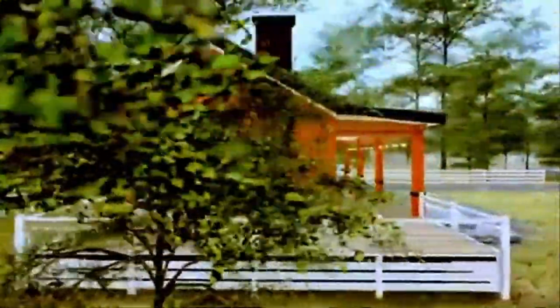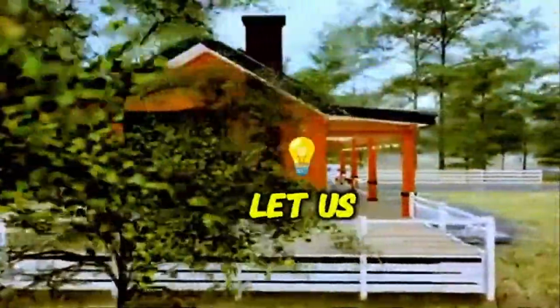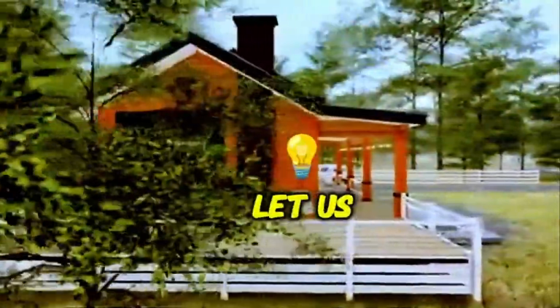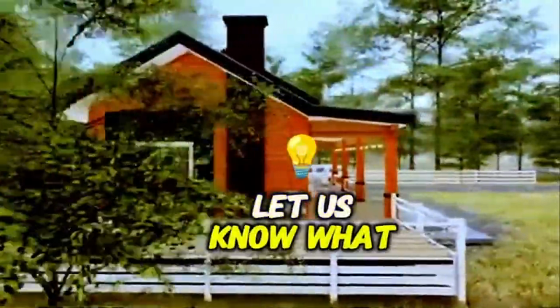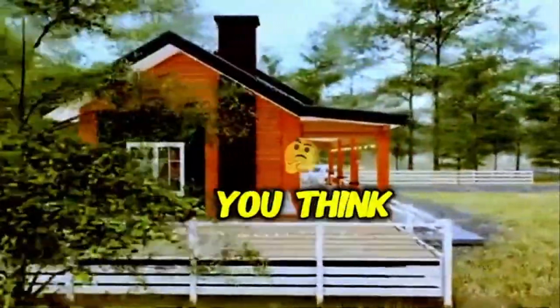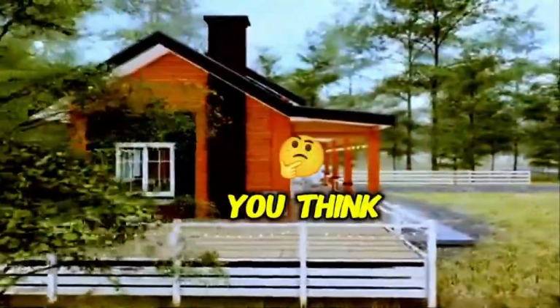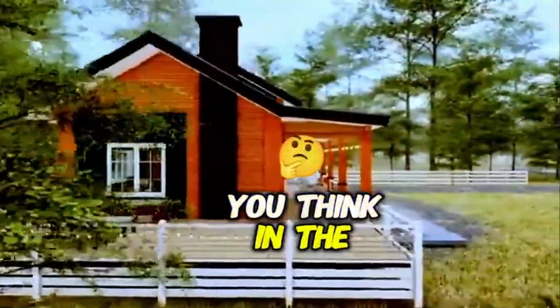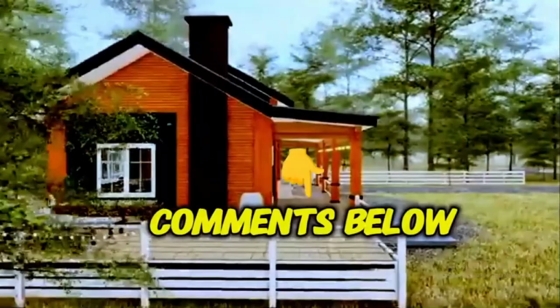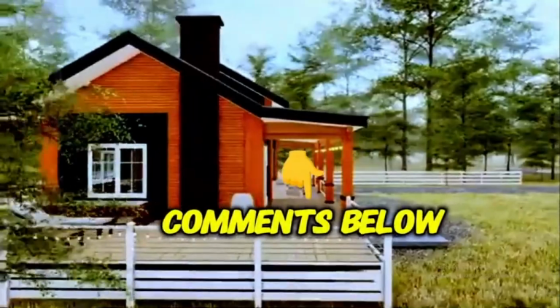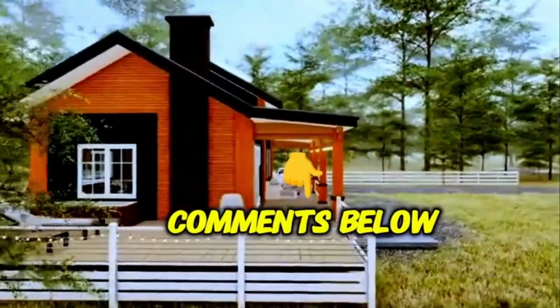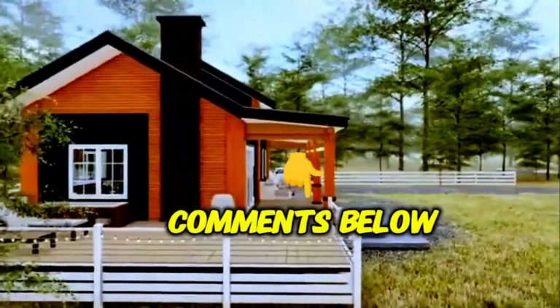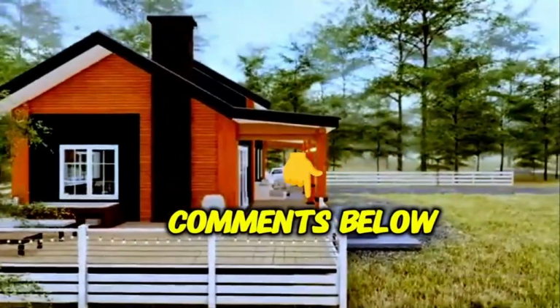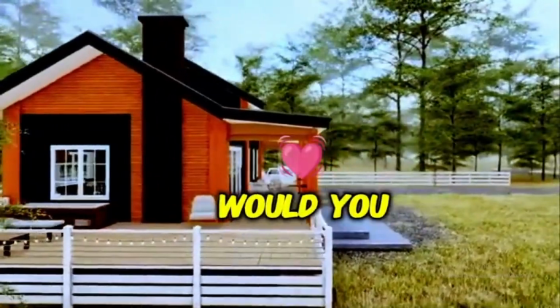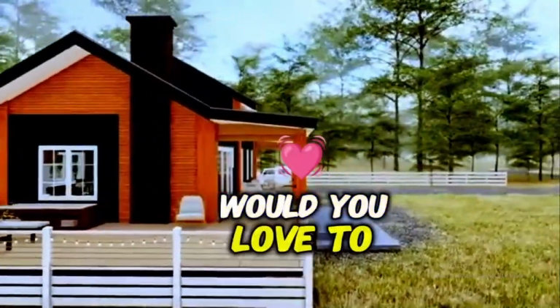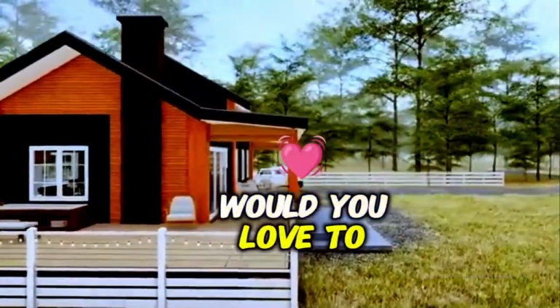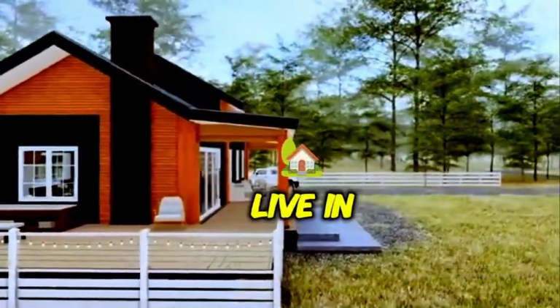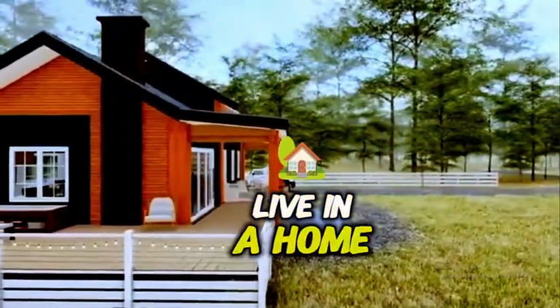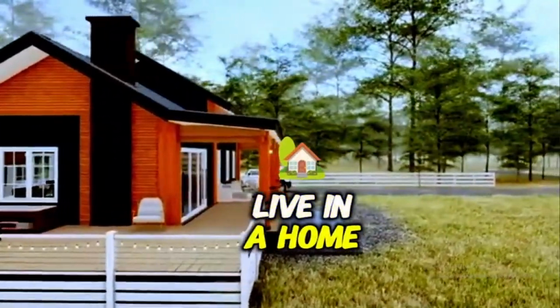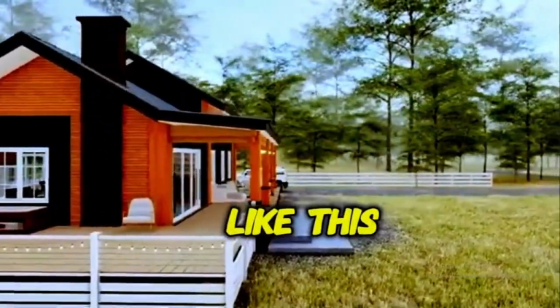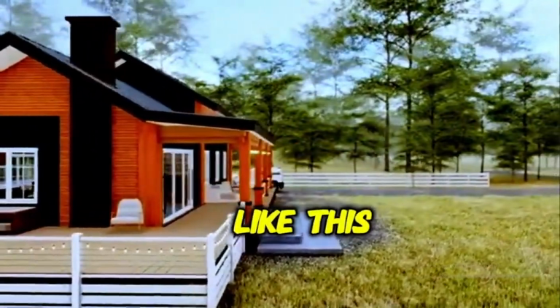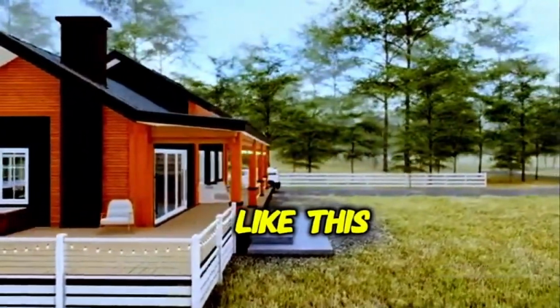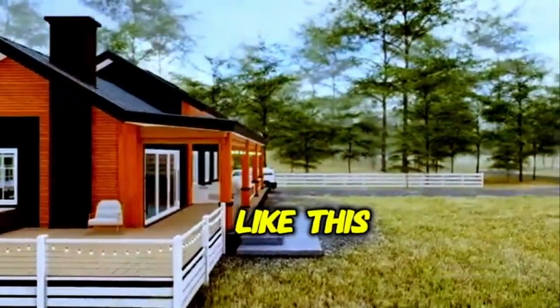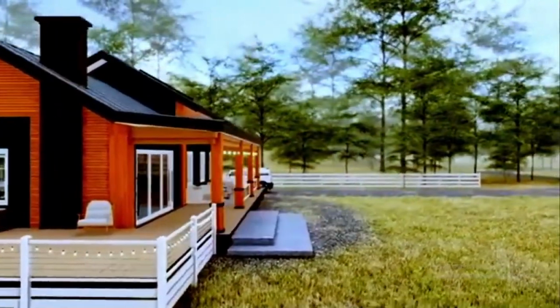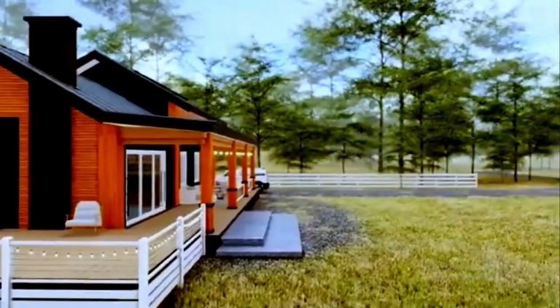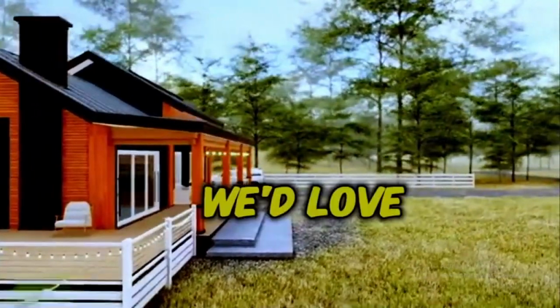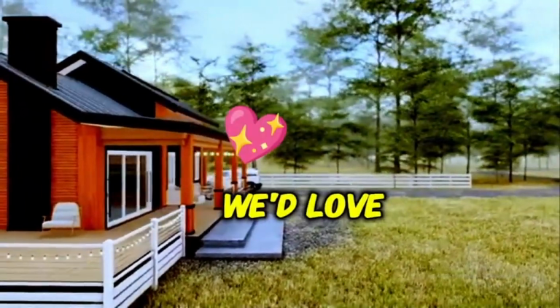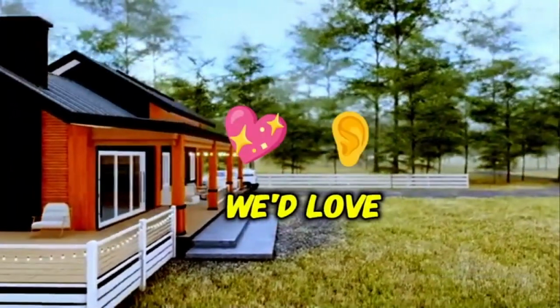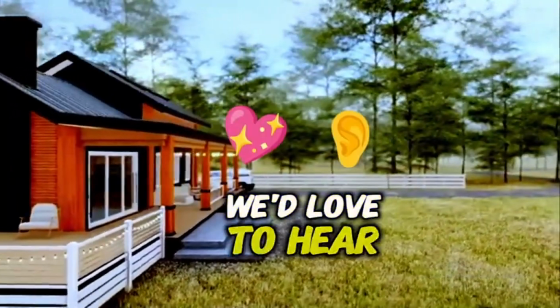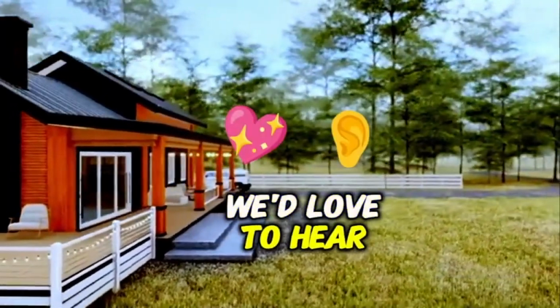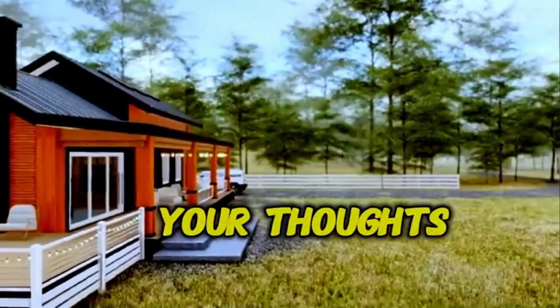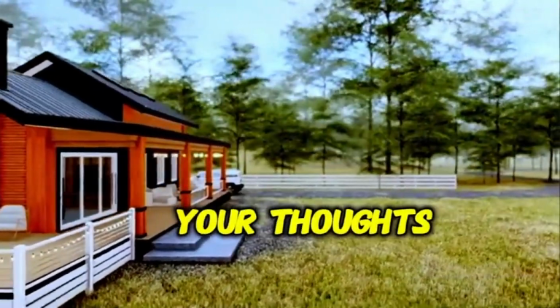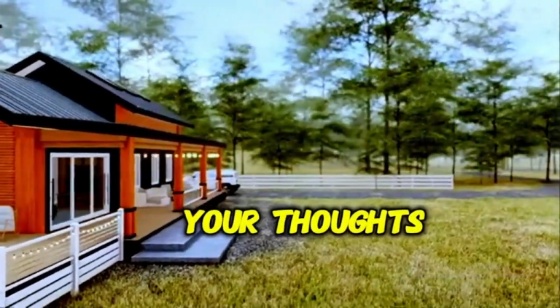Let us know what you think in the comments below — would you love to live in a home like this? We'd love to hear your thoughts.